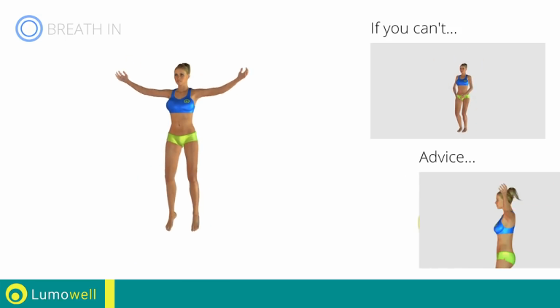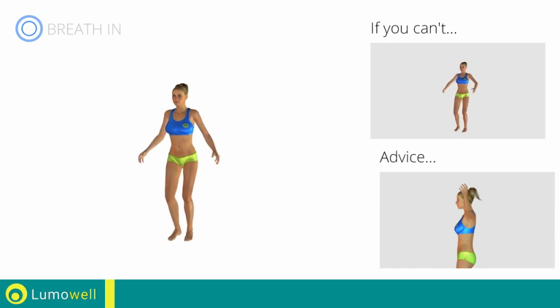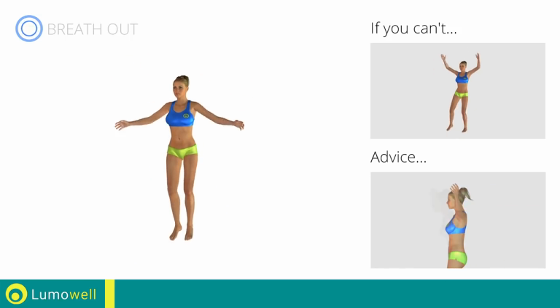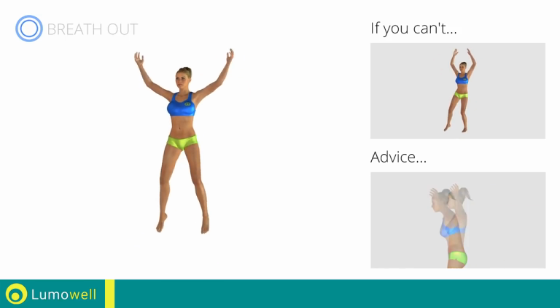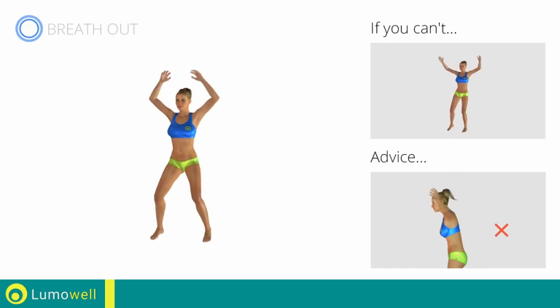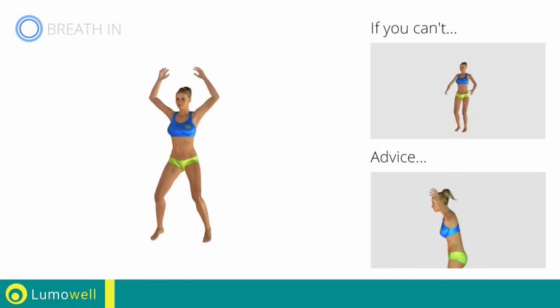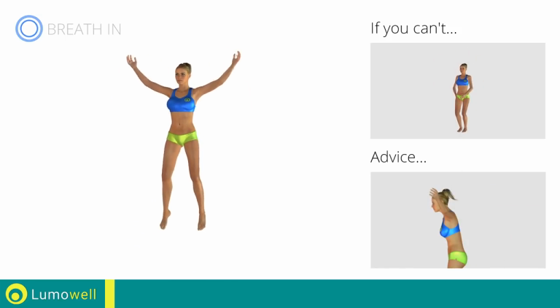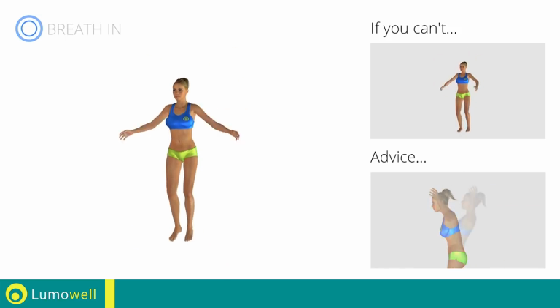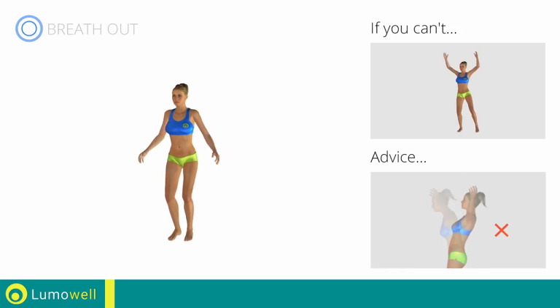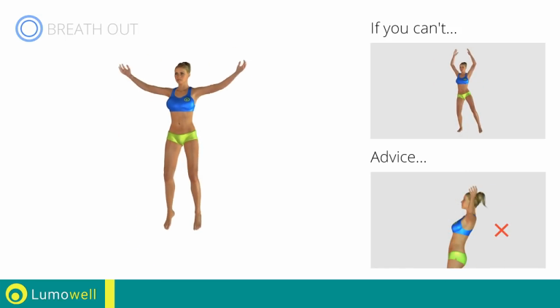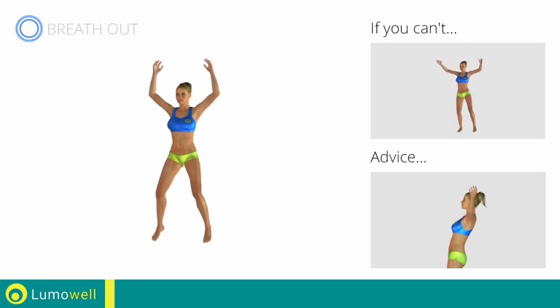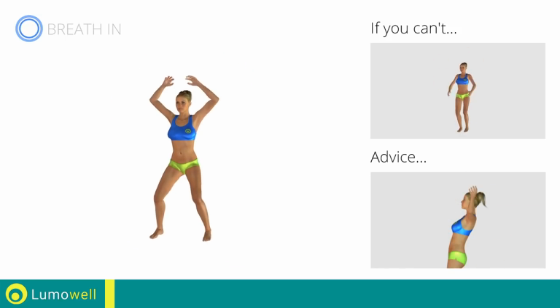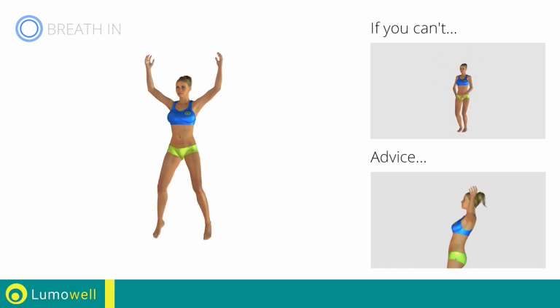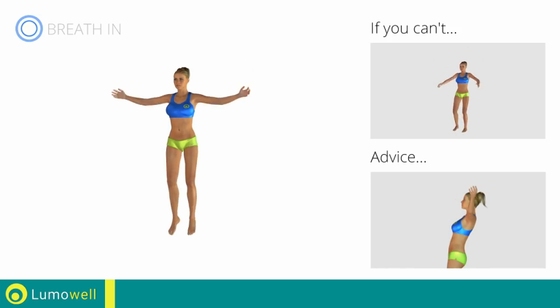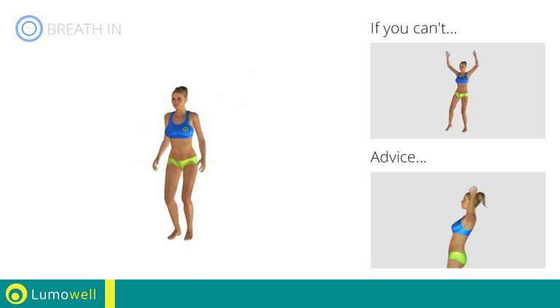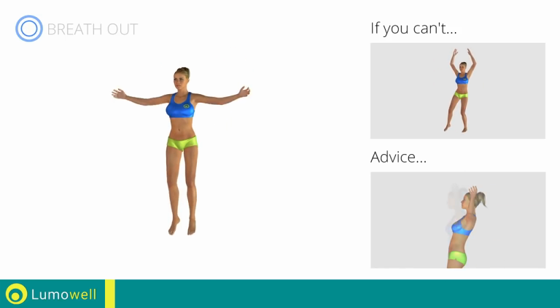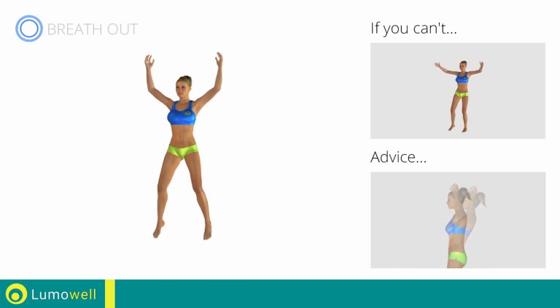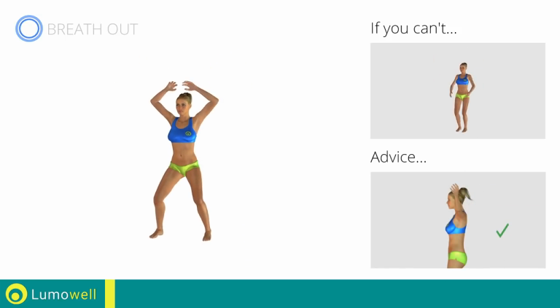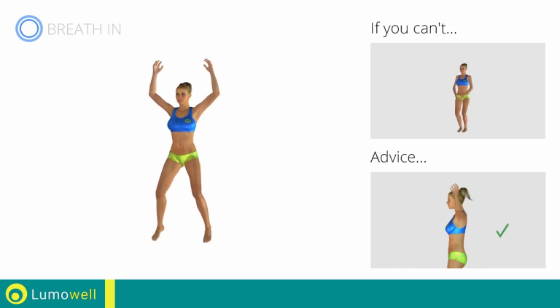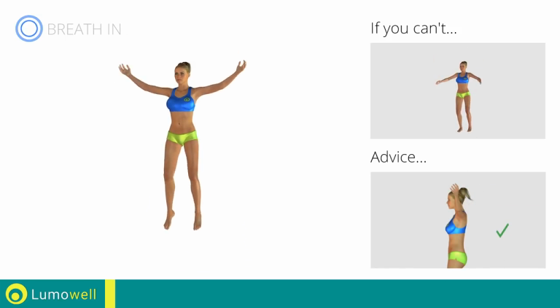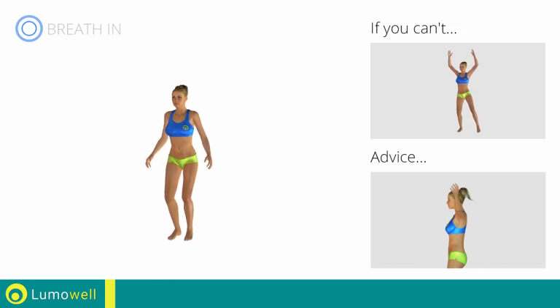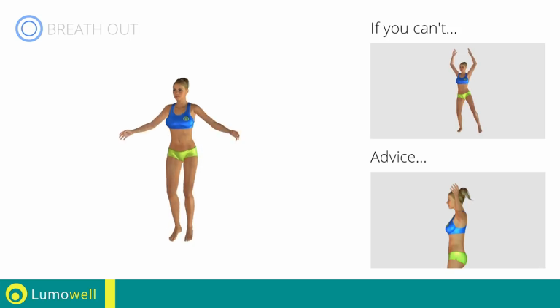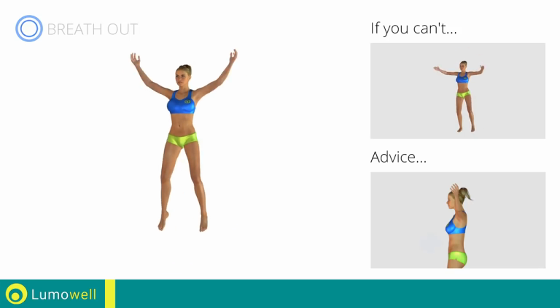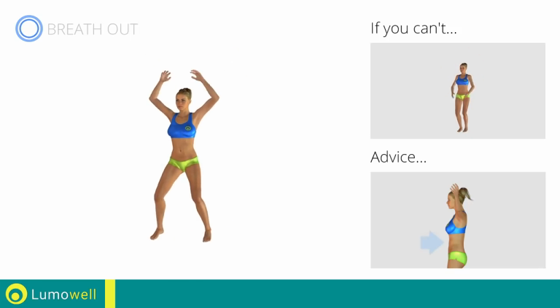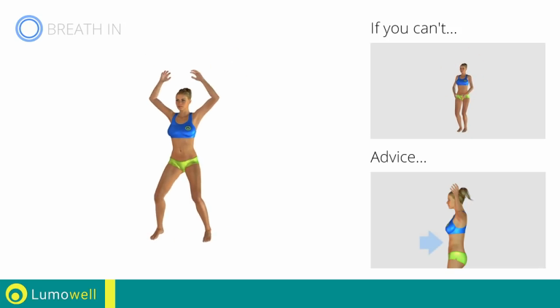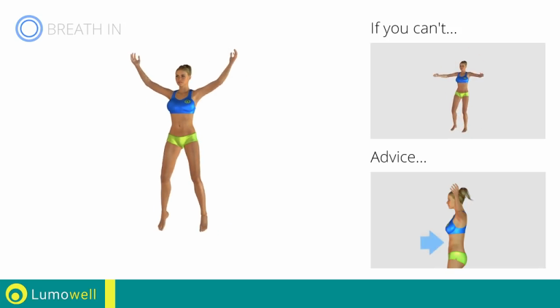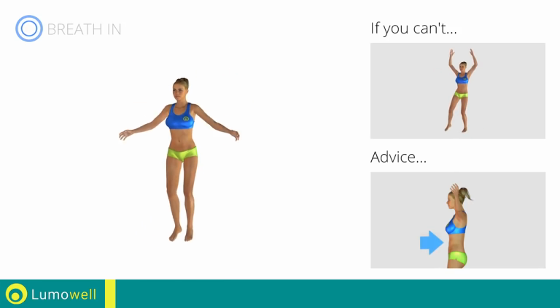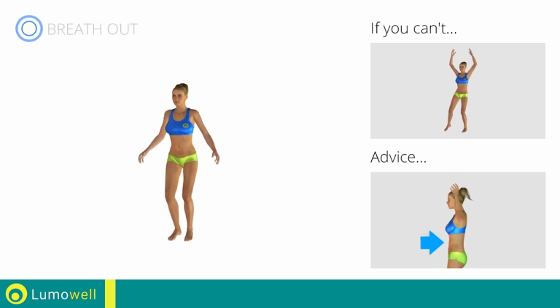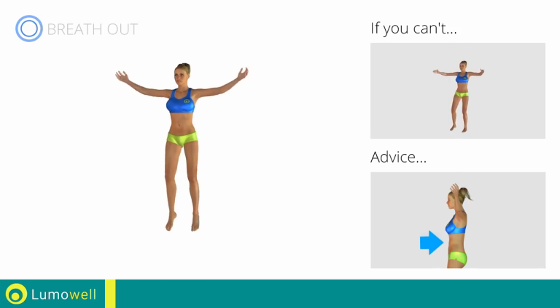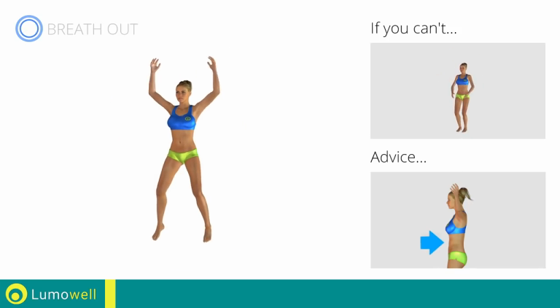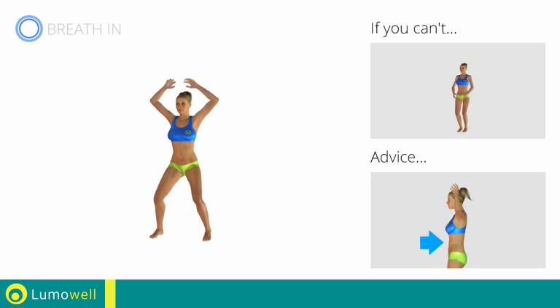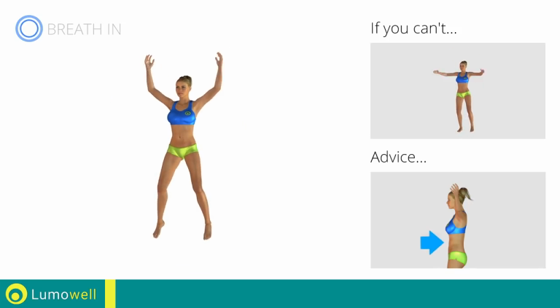Do not bend or curve your back during the exercise. To avoid errors, keep the abdominals tight.